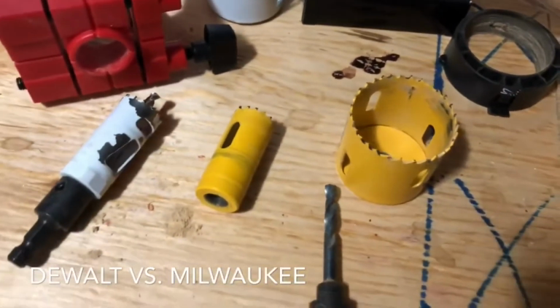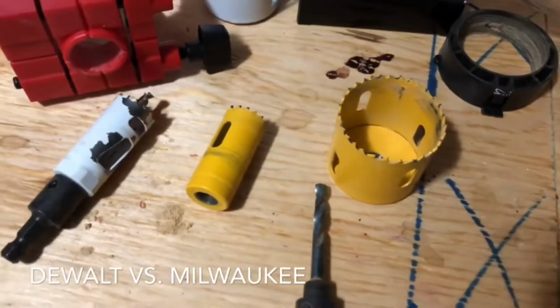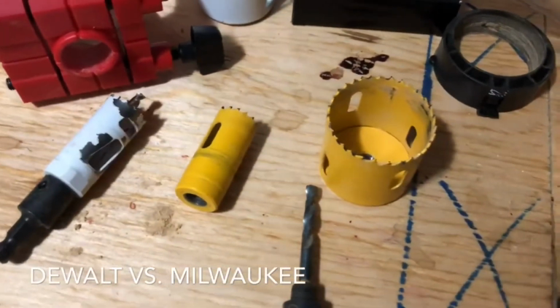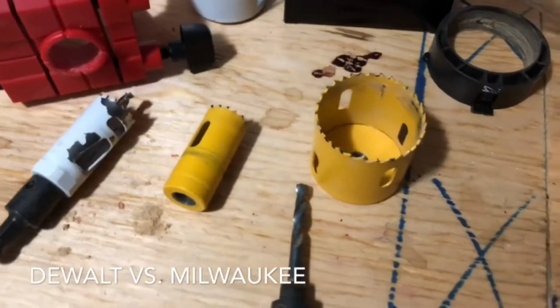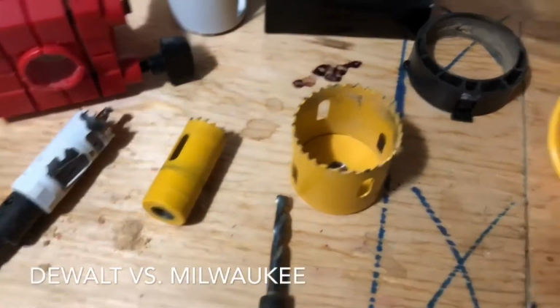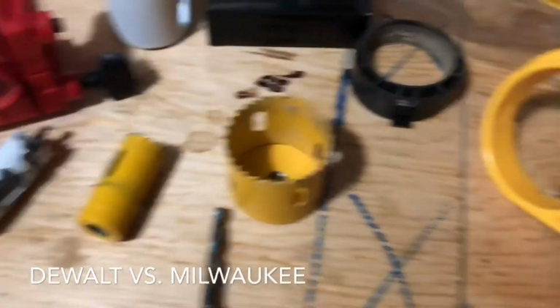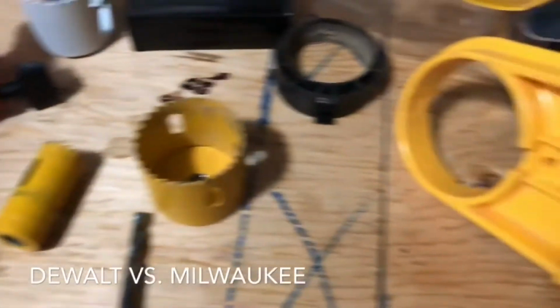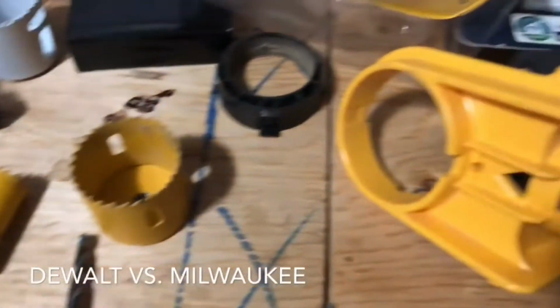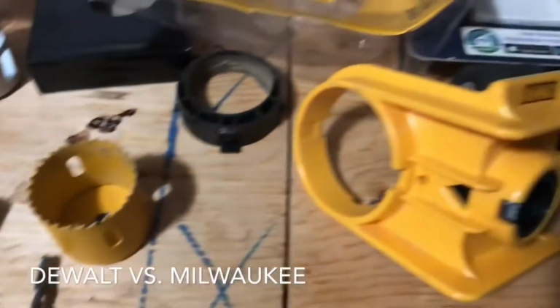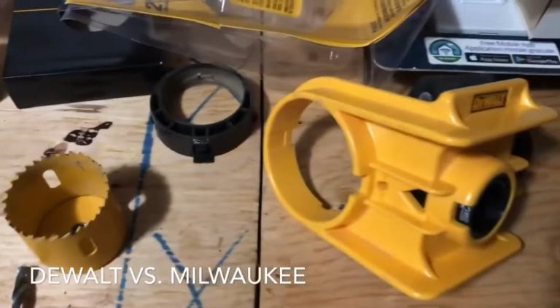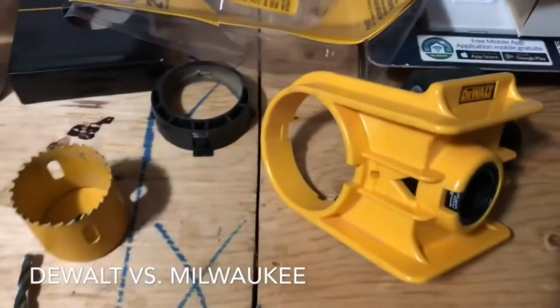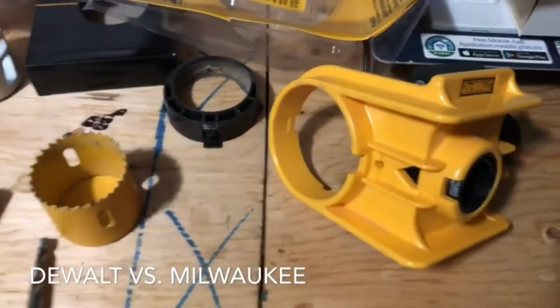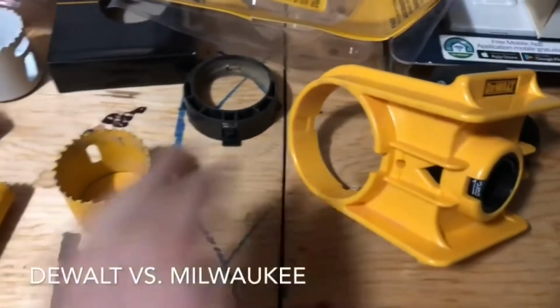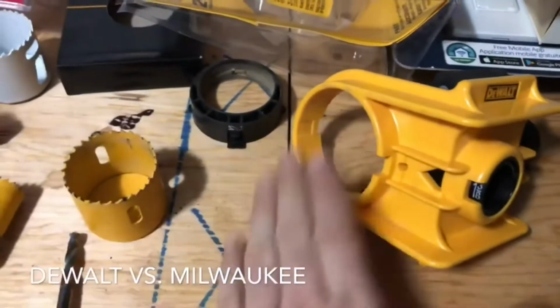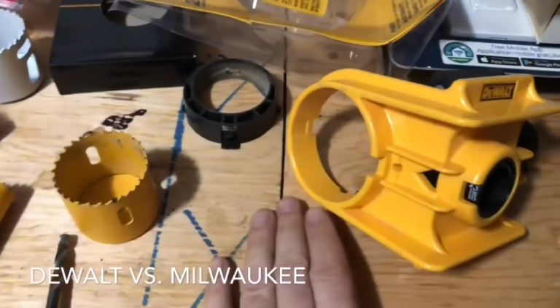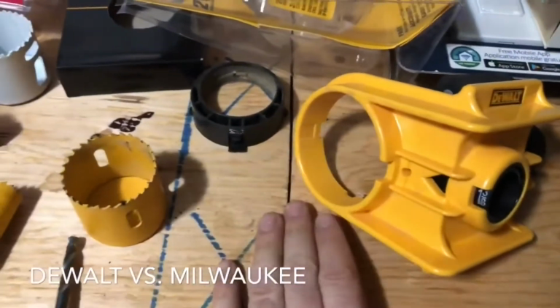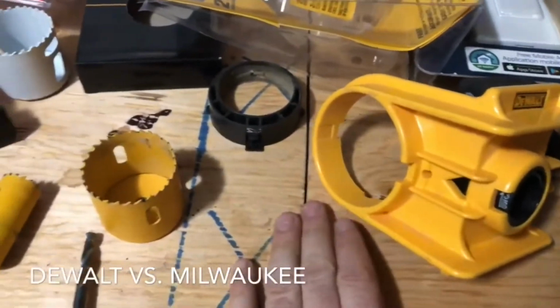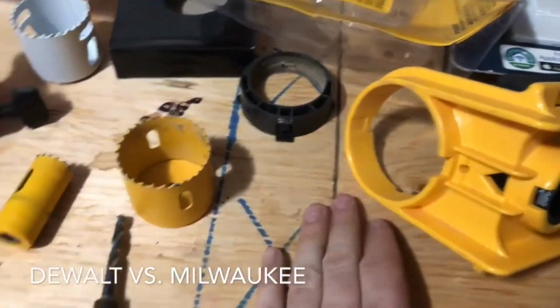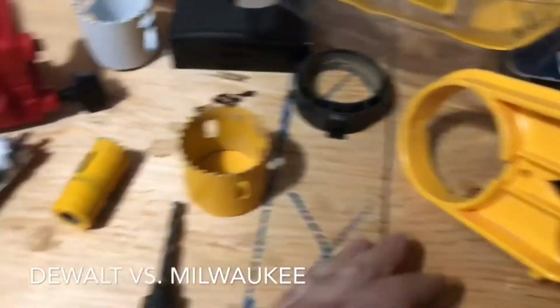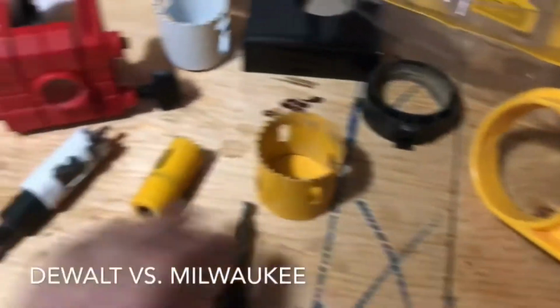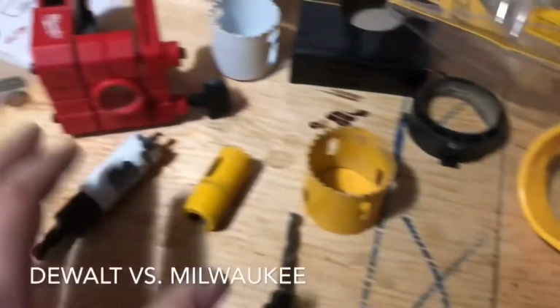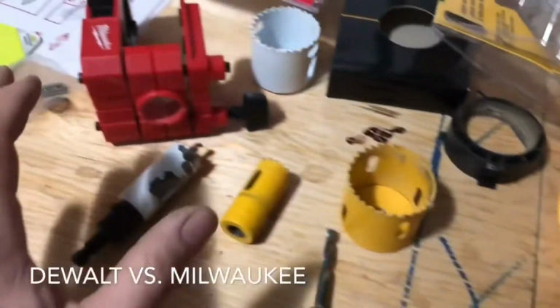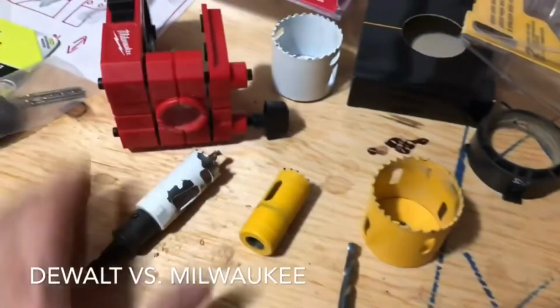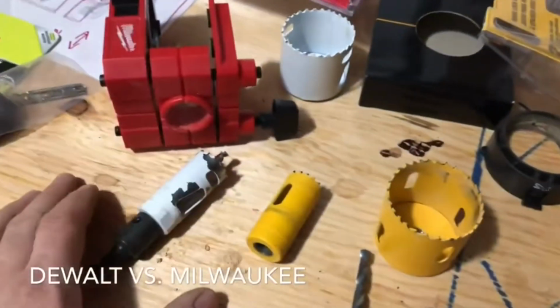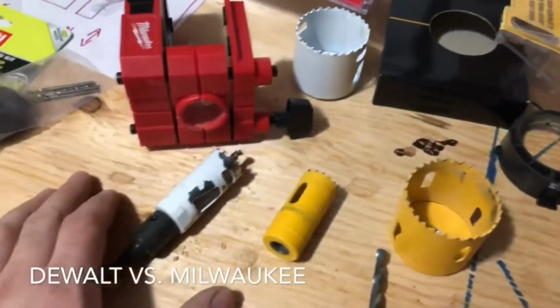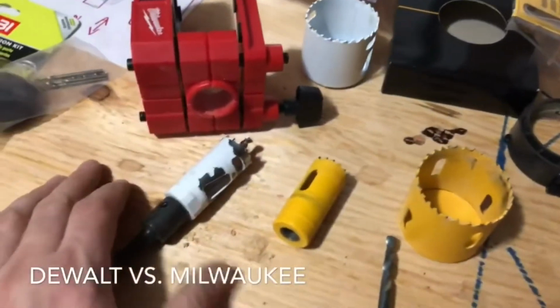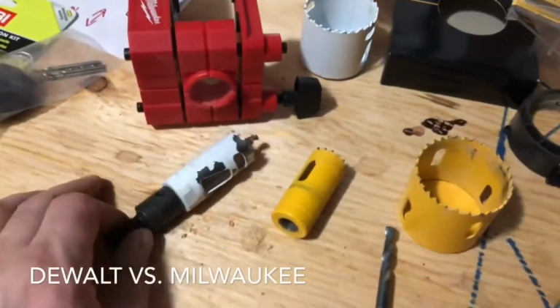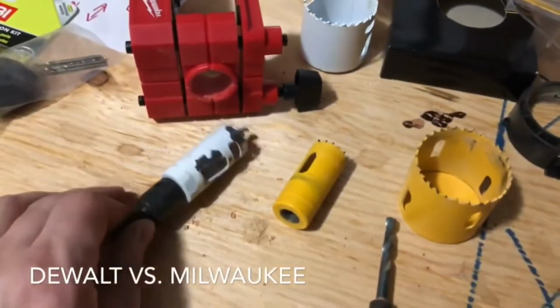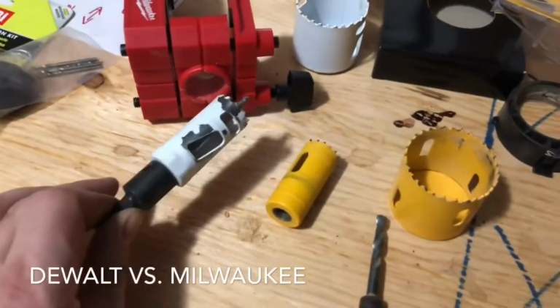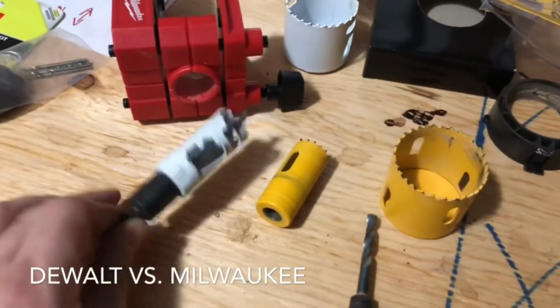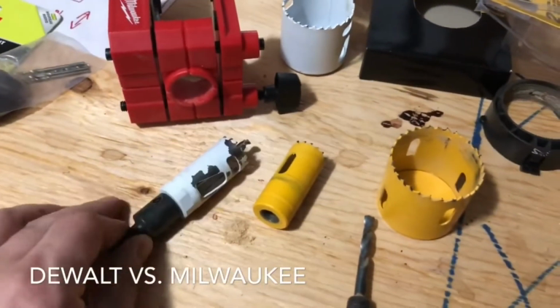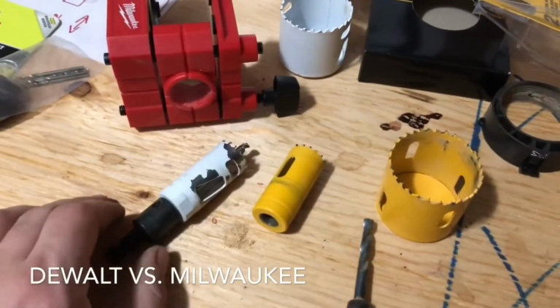When using the Milwaukee version, I would get through the door and couldn't finish without punching through, whereas the DeWalt allowed me to cut through and keep a nice smooth finish. Overall I gave the DeWalt 7 out of 10 and the Milwaukee 6 out of 10 for that issue.